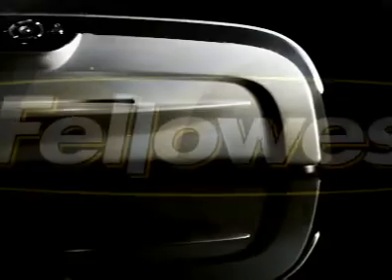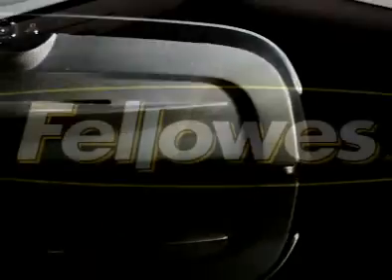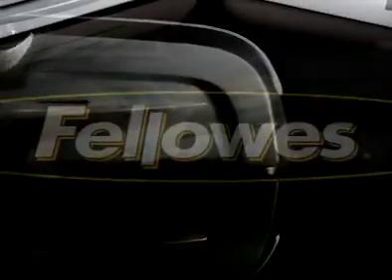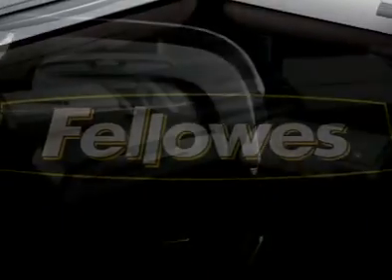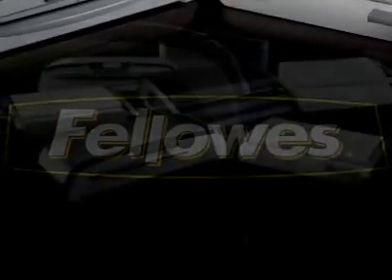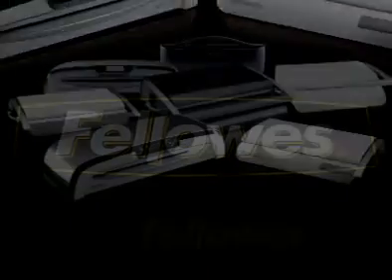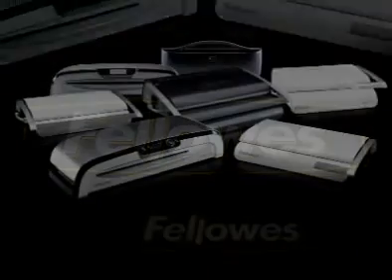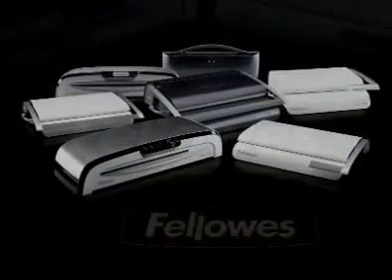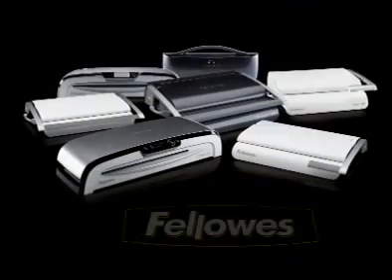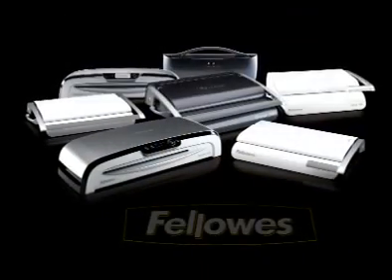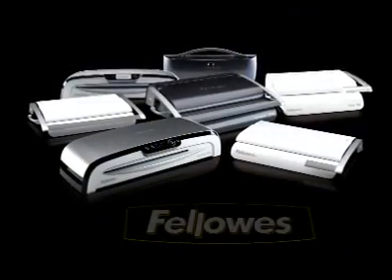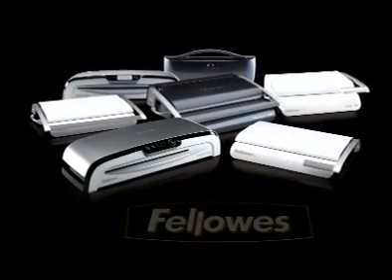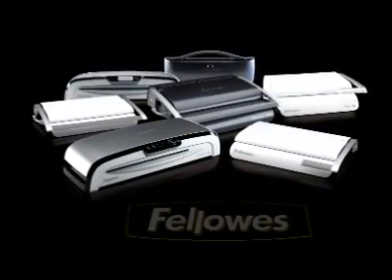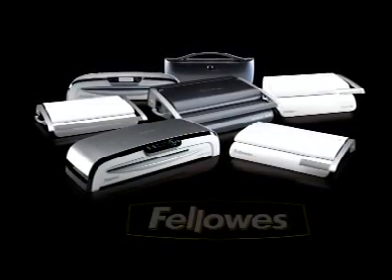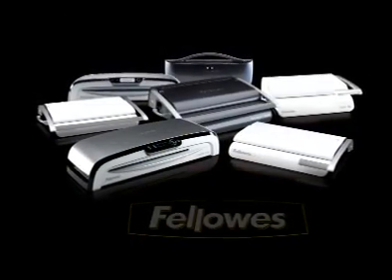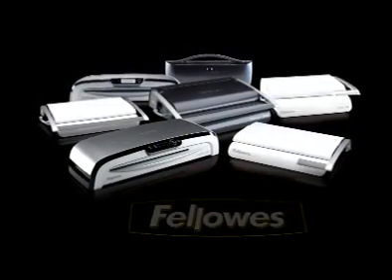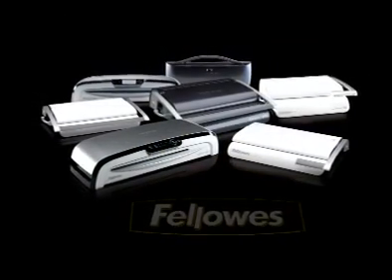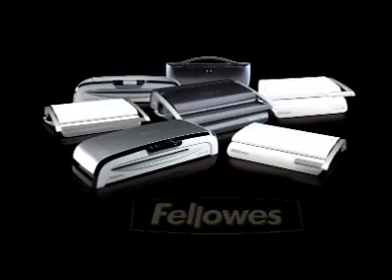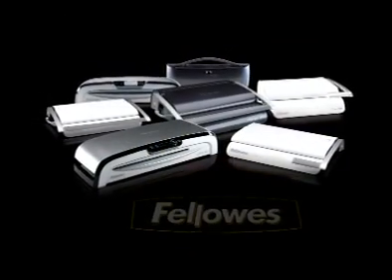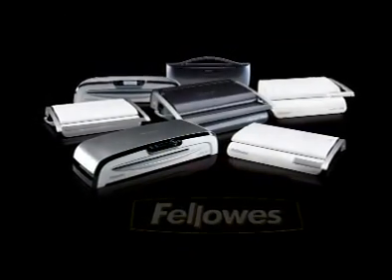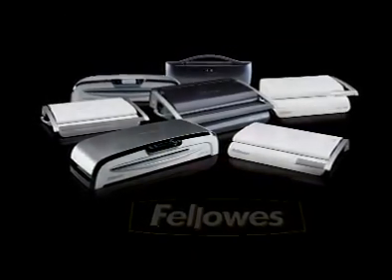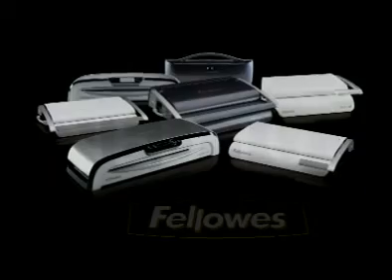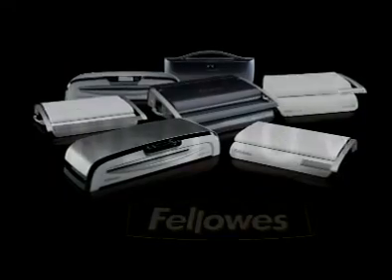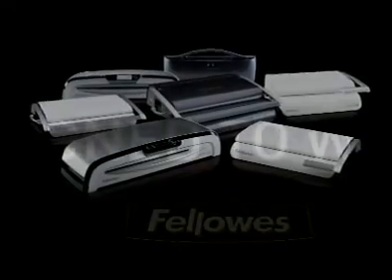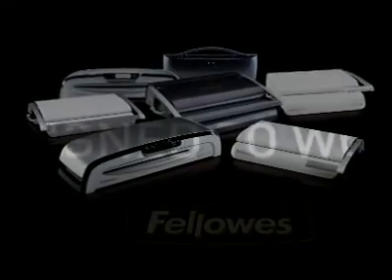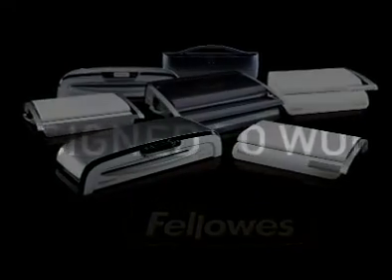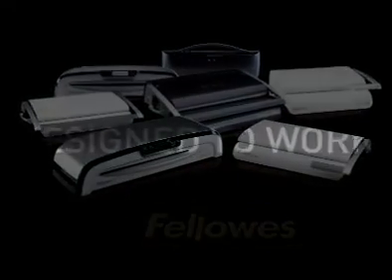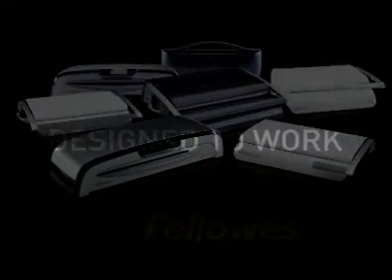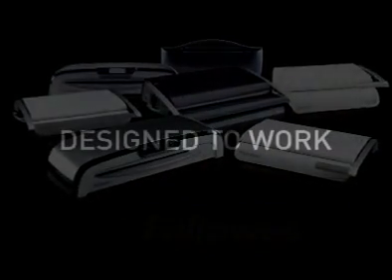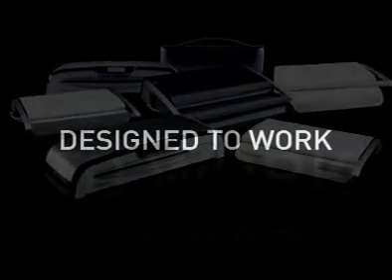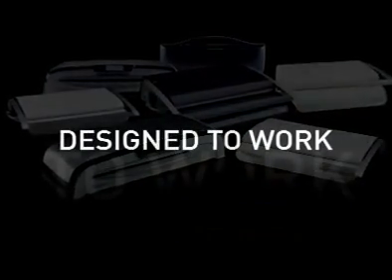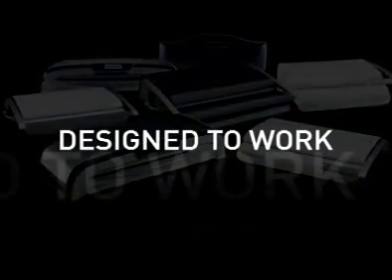Fellowes new range of binders and laminators. Great looking machines. Designed to work.